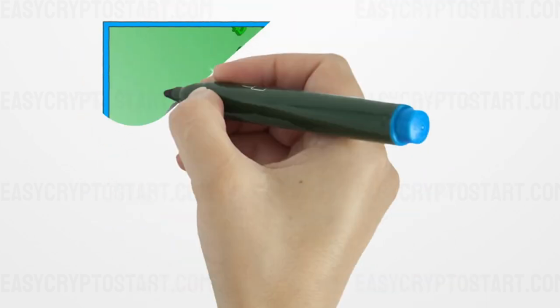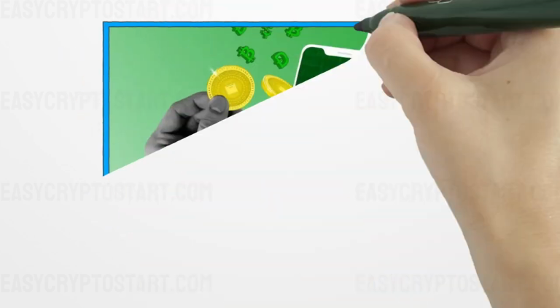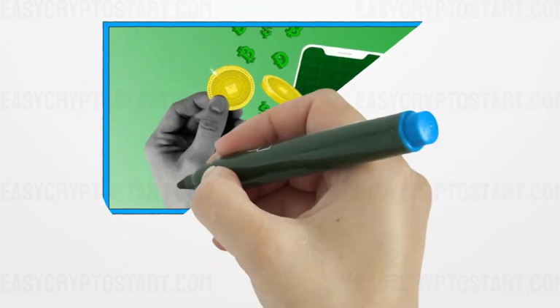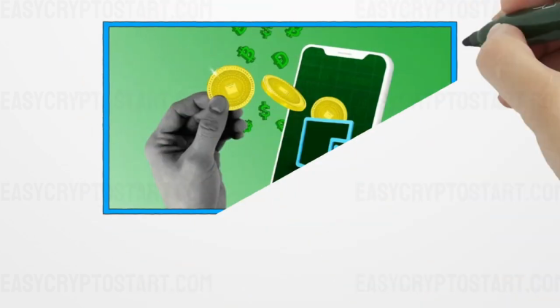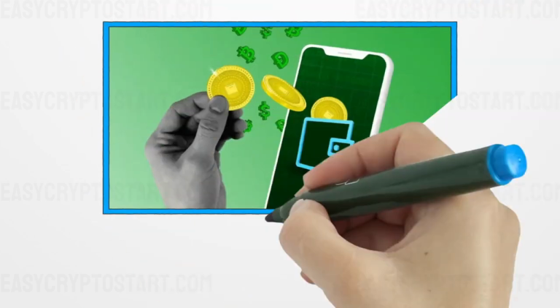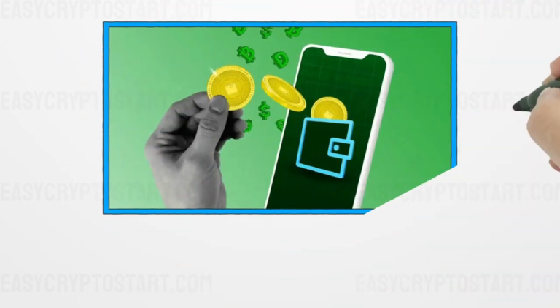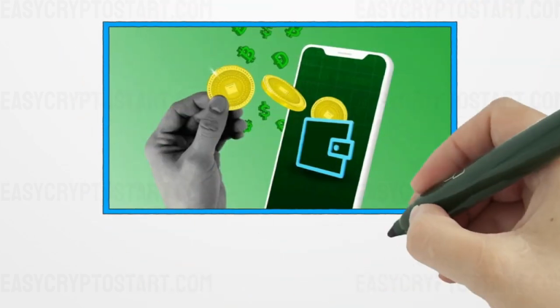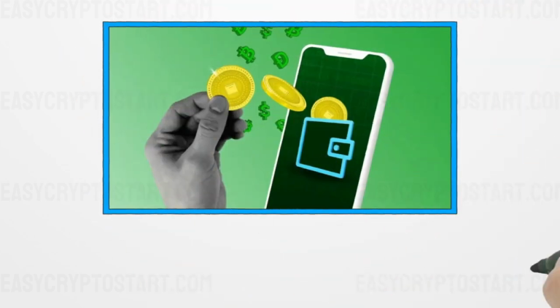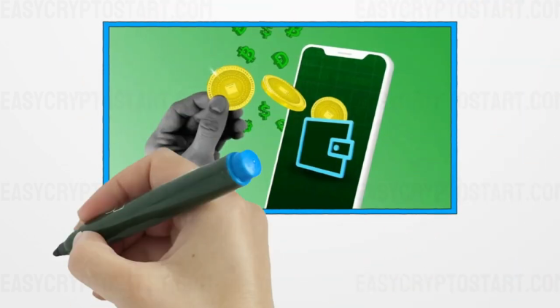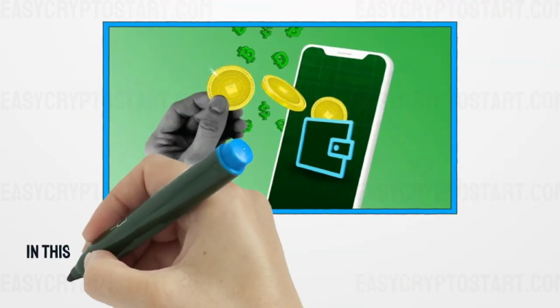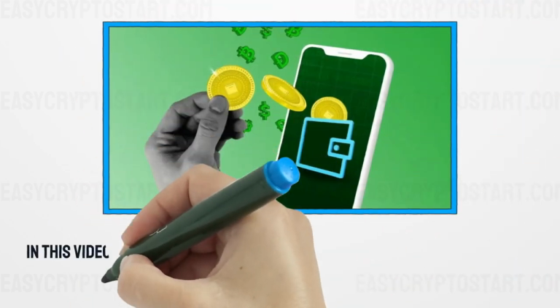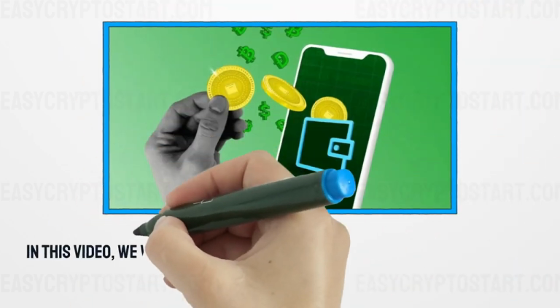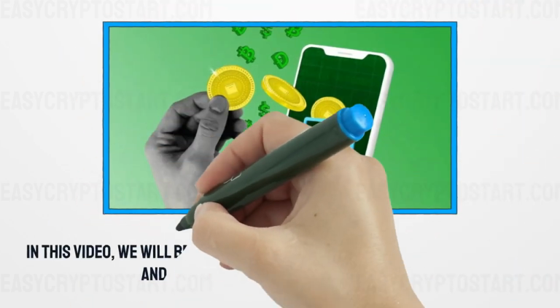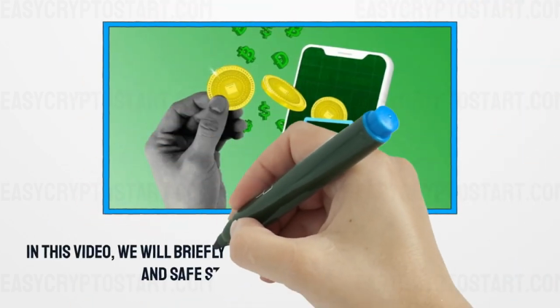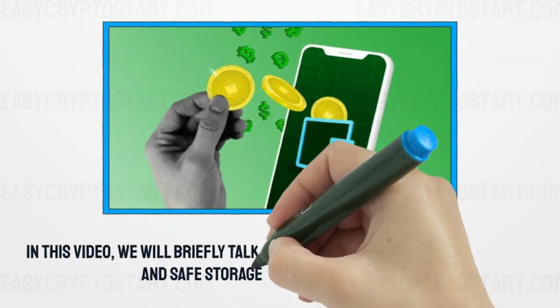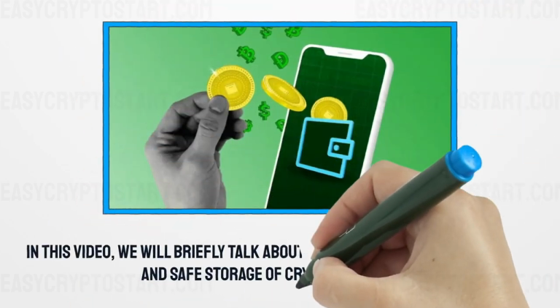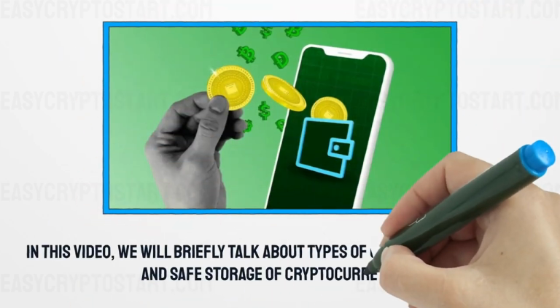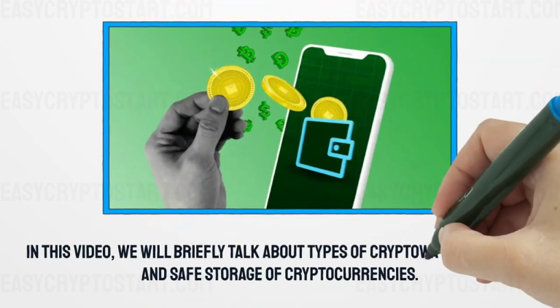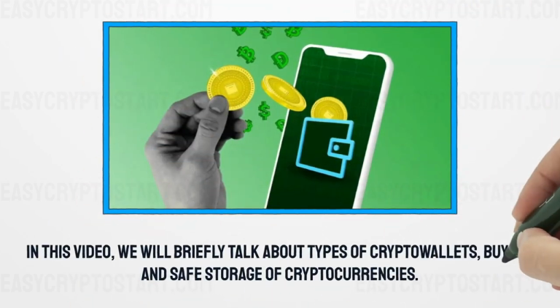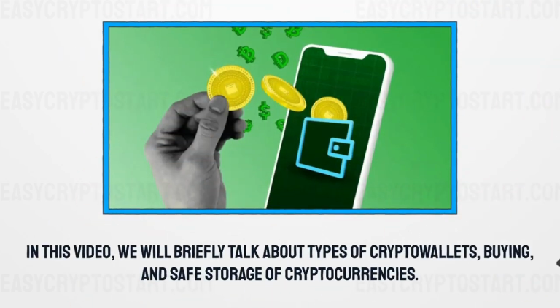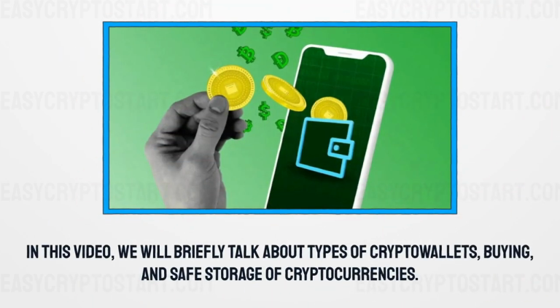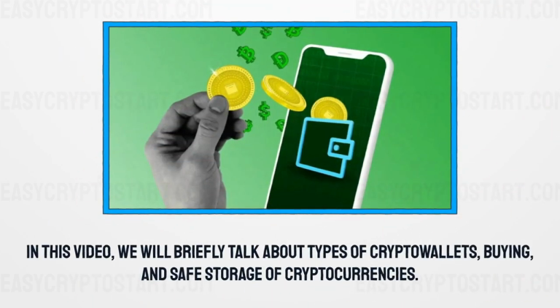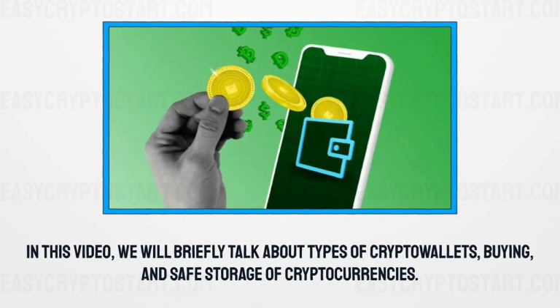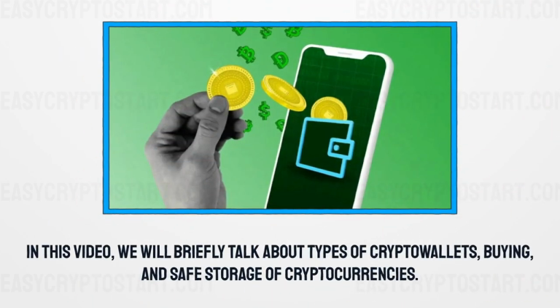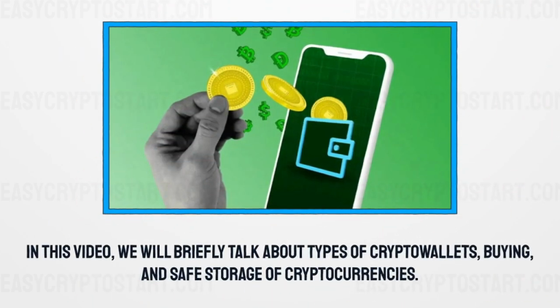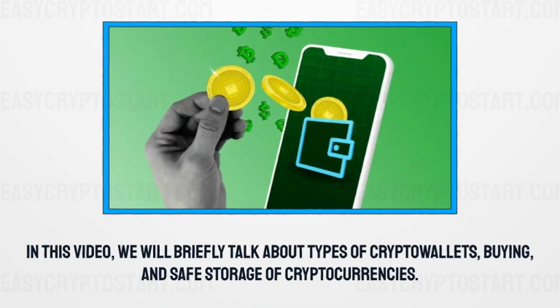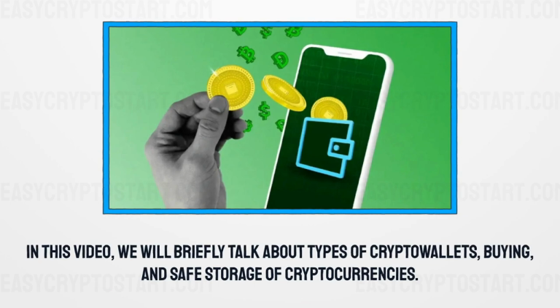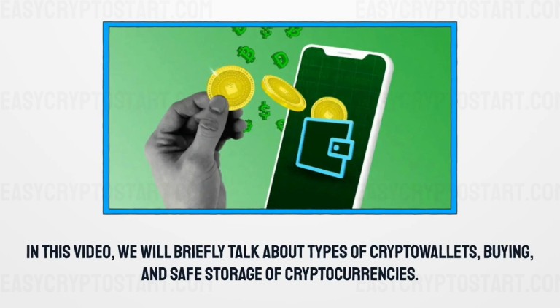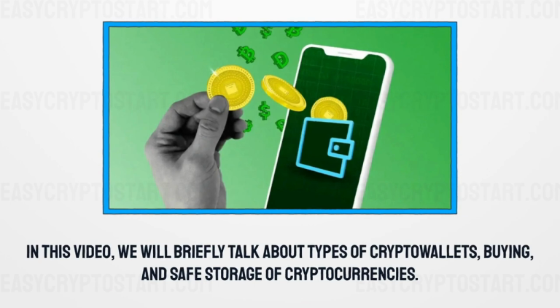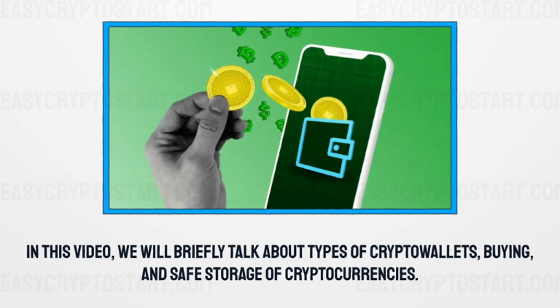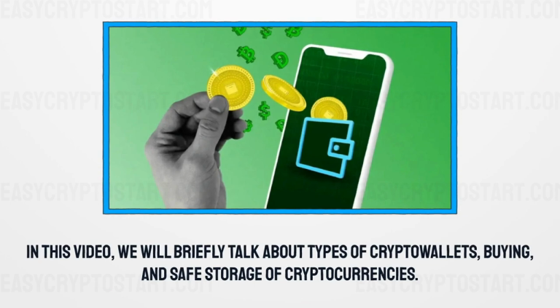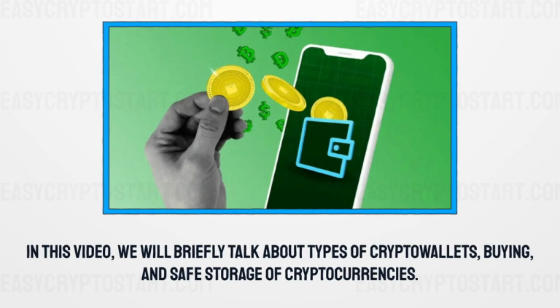In this video, we will briefly talk about types of crypto wallets, buying, and safe storage of cryptocurrencies.